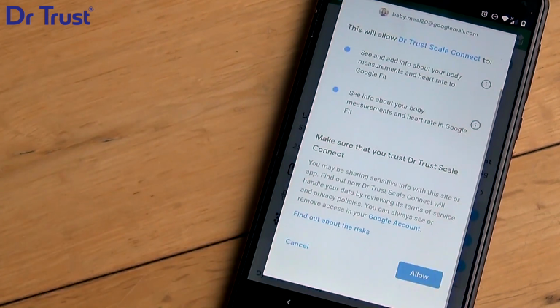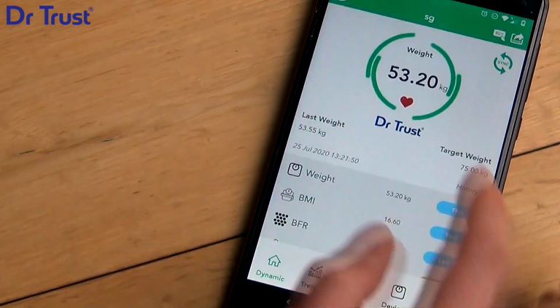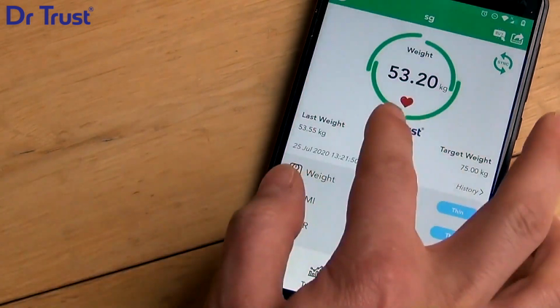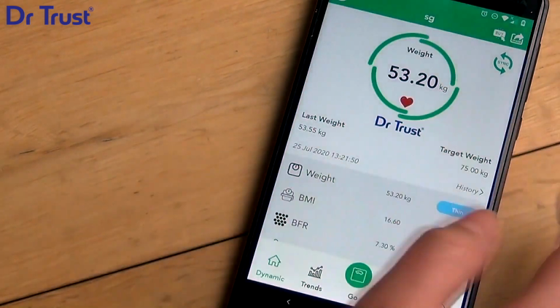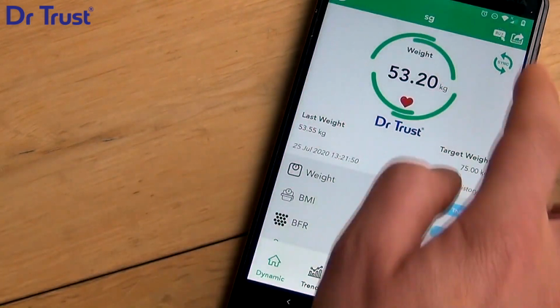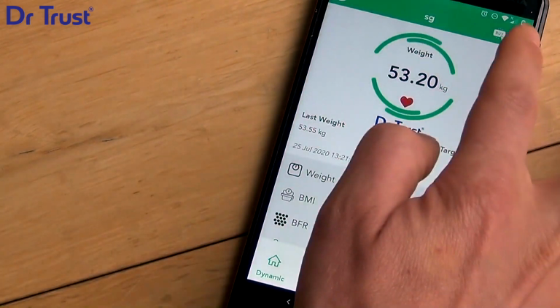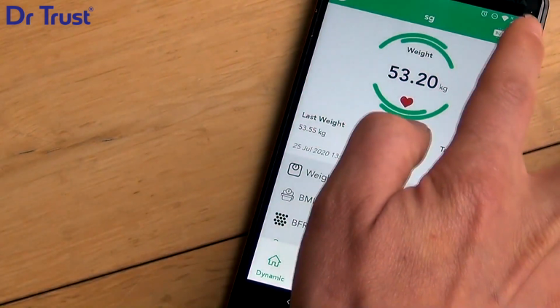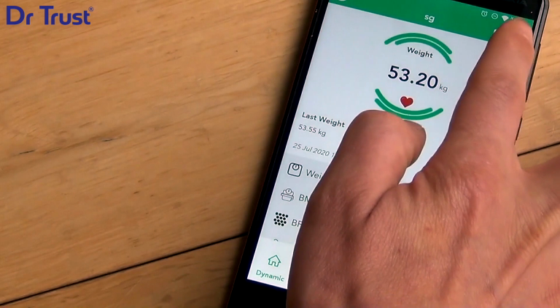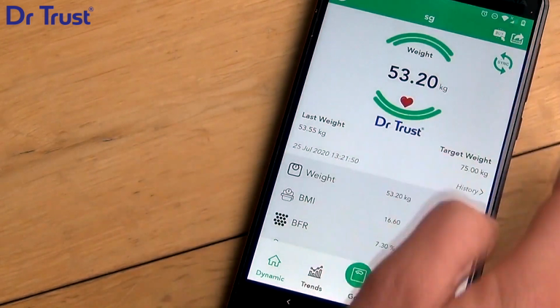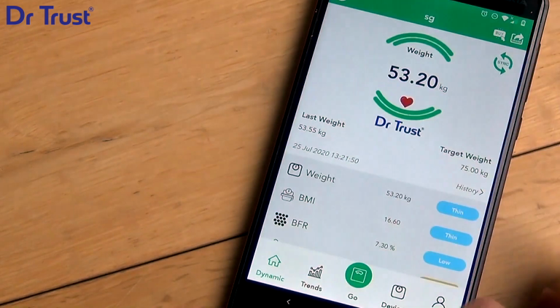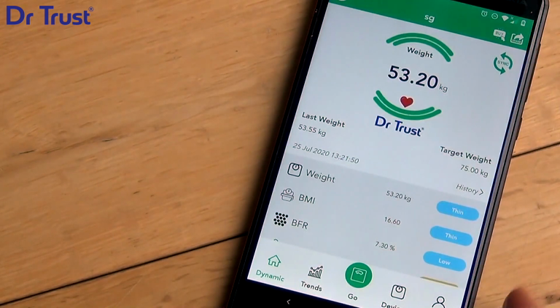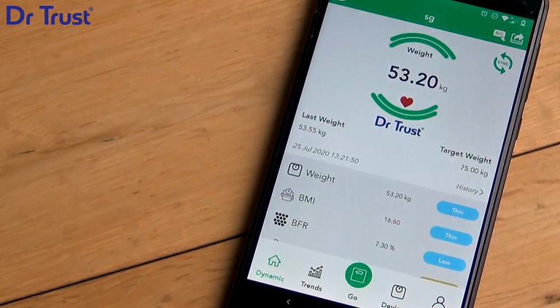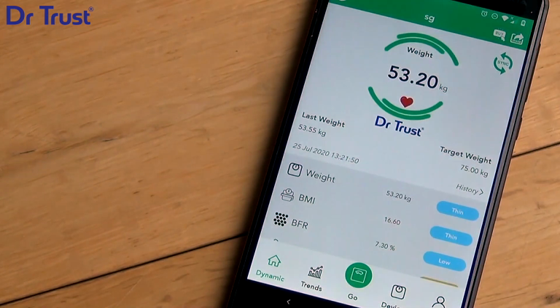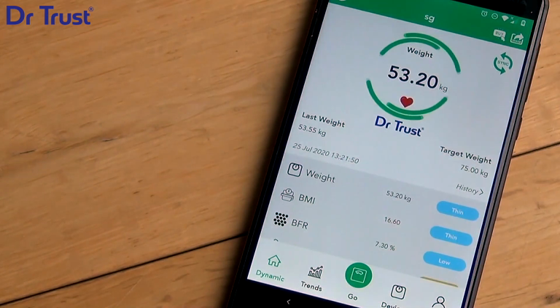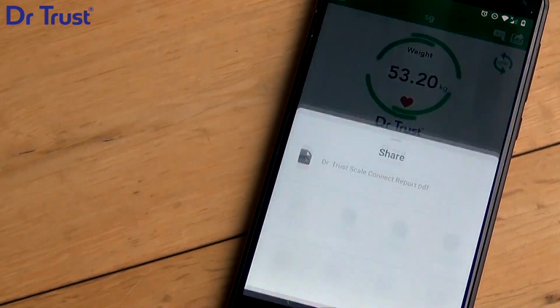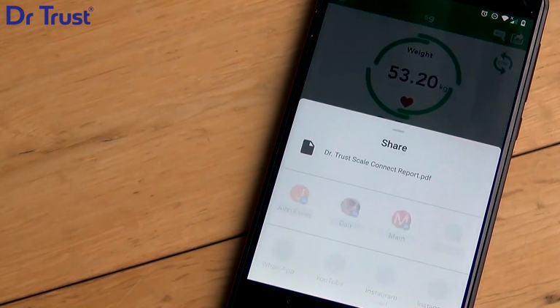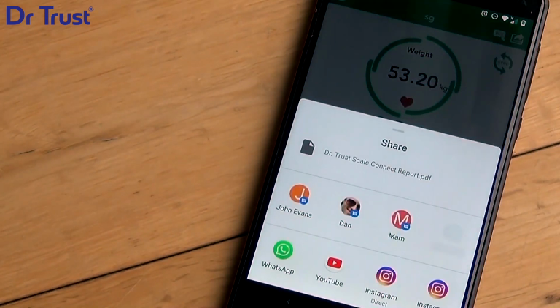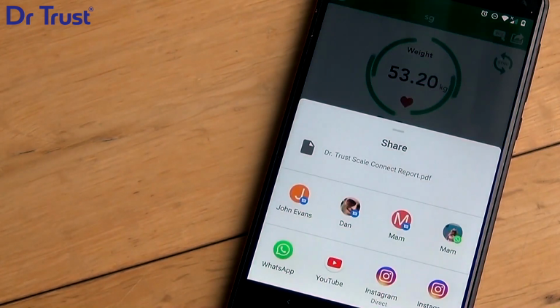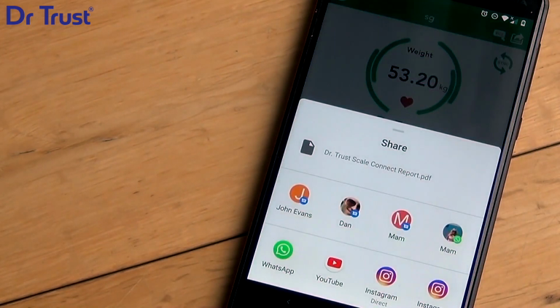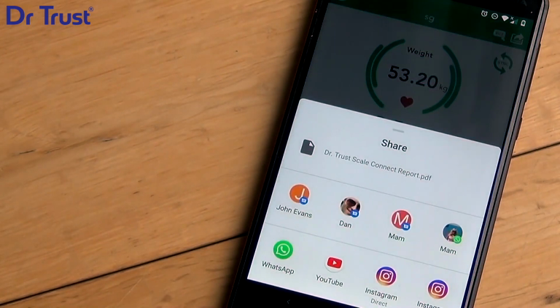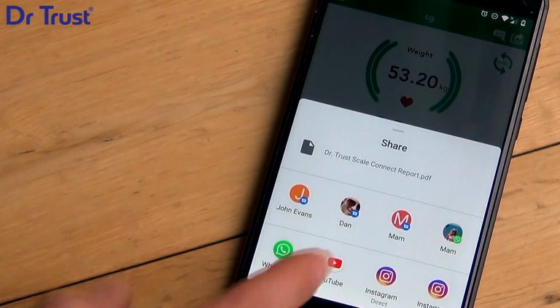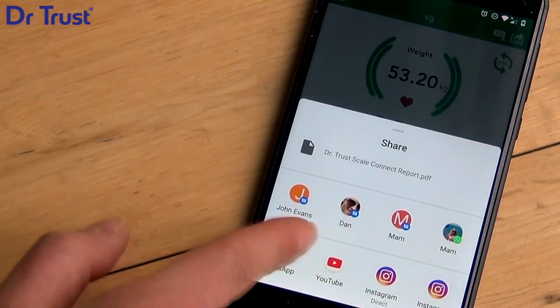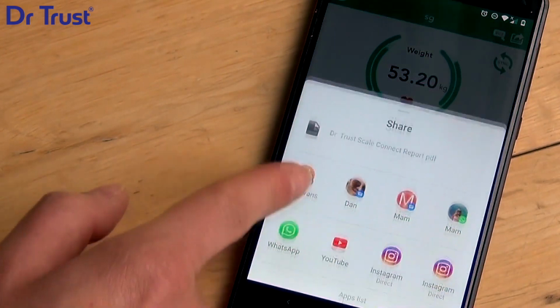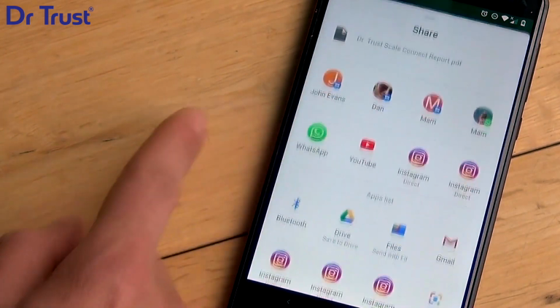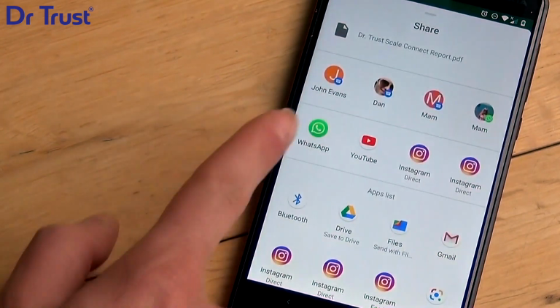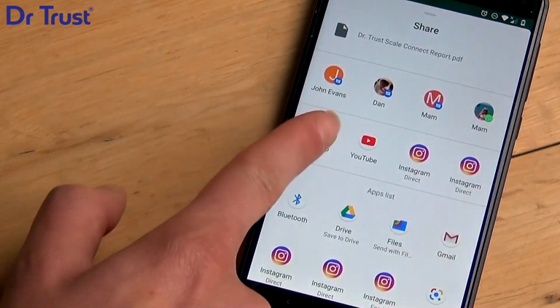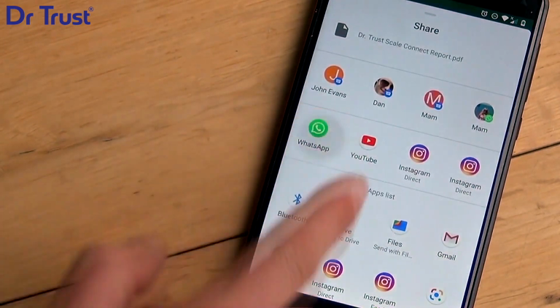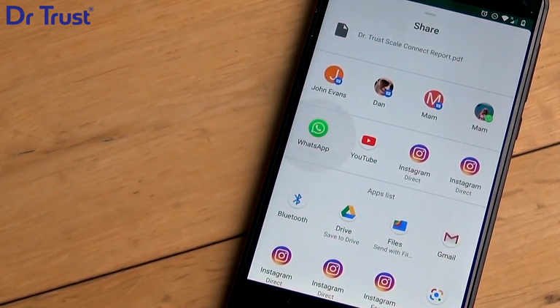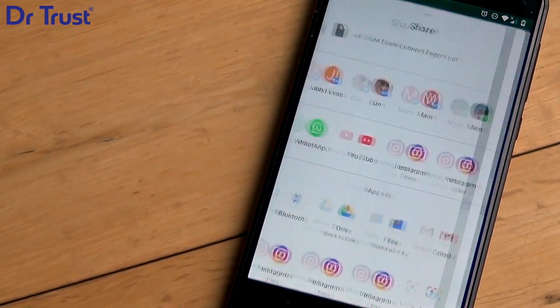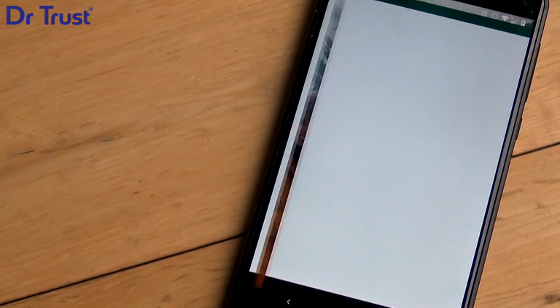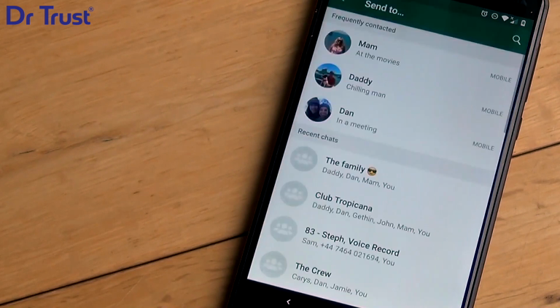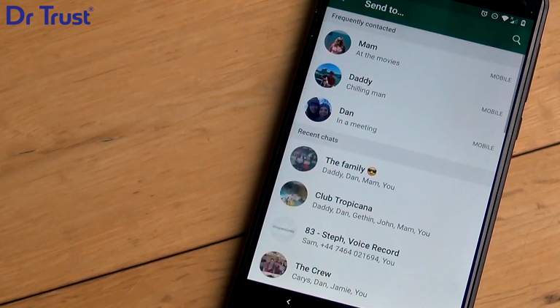You can share your results and your data with your fitness trainer, nutritionist, doctor, family or friends, by email or WhatsApp.